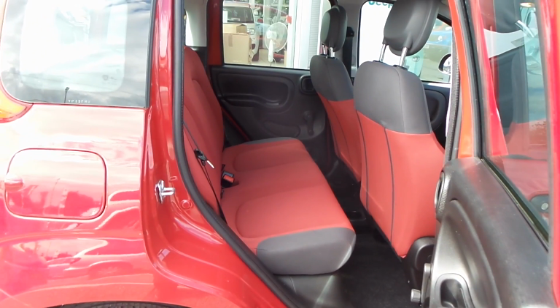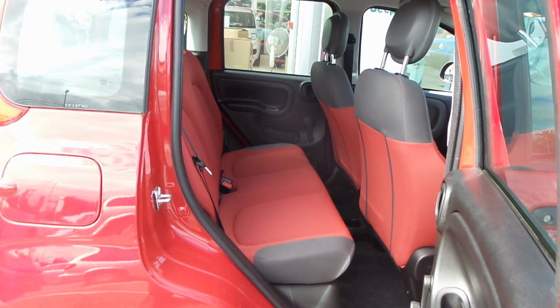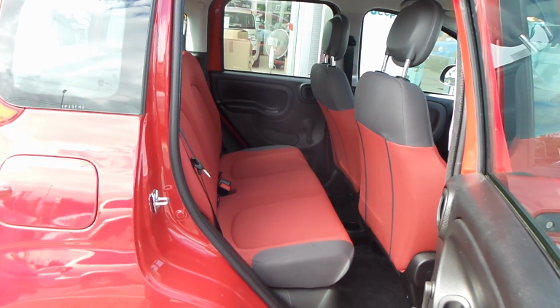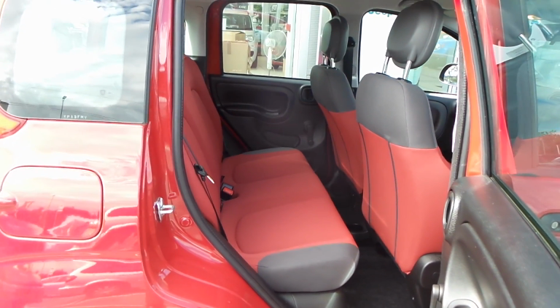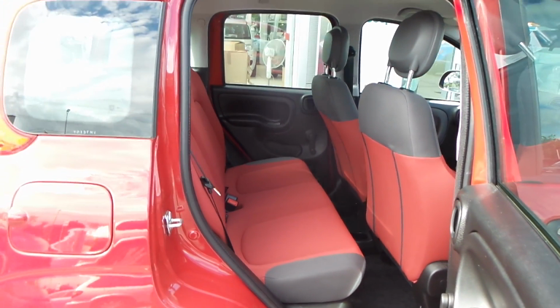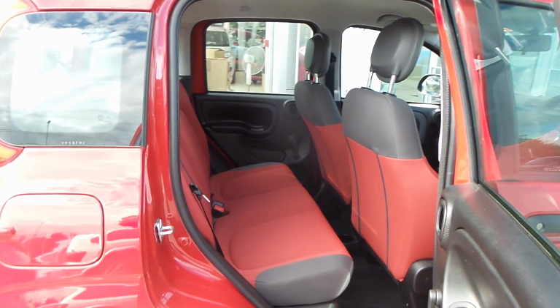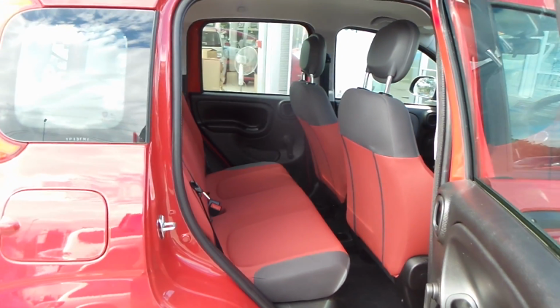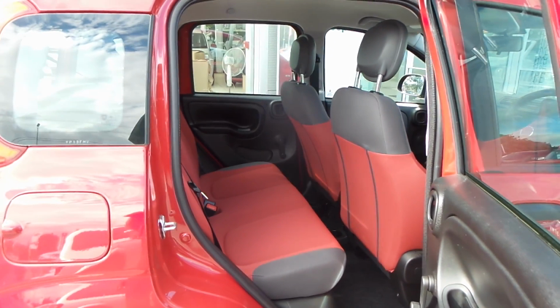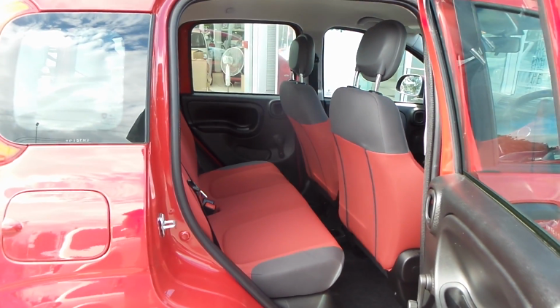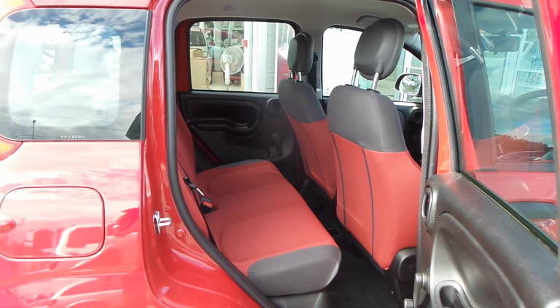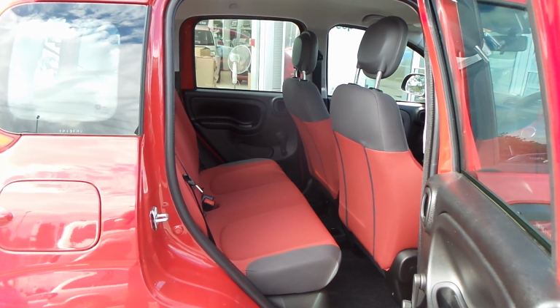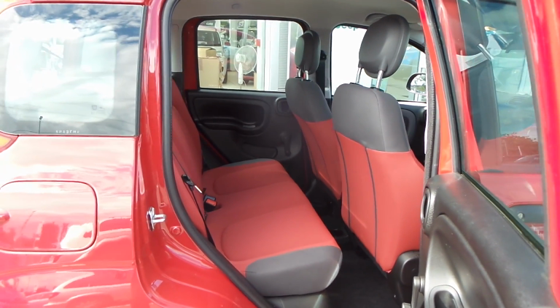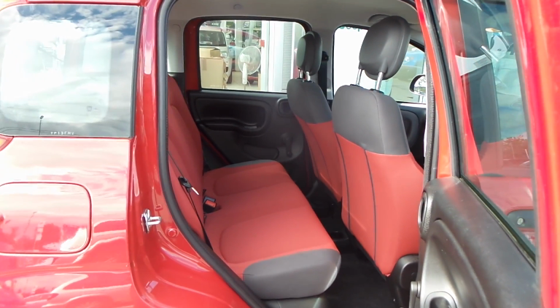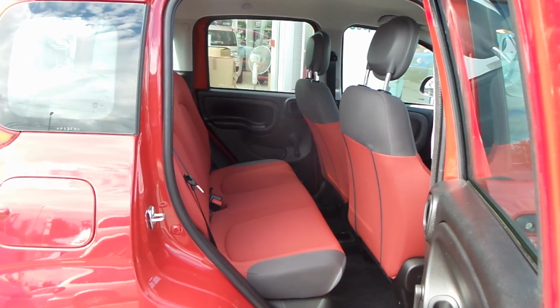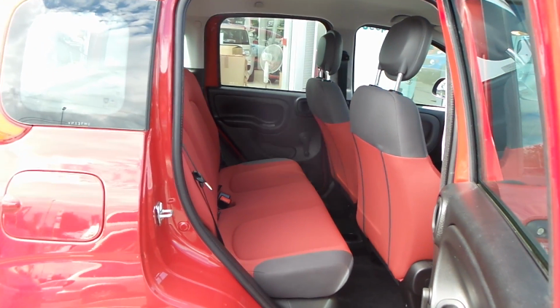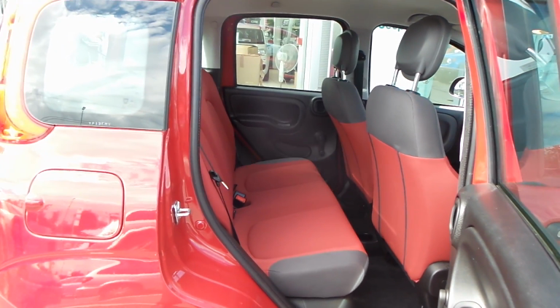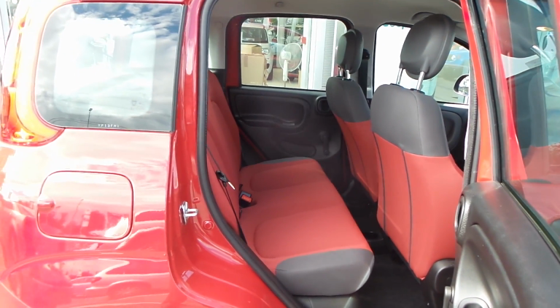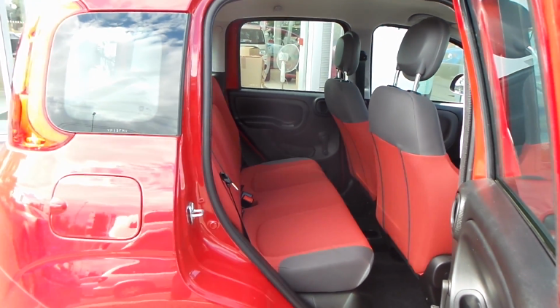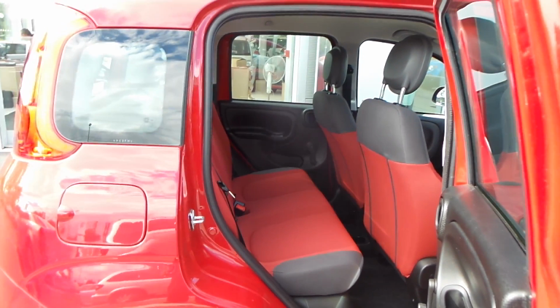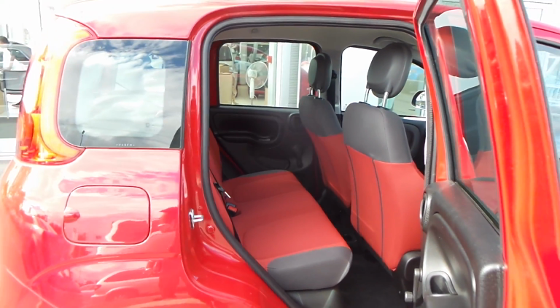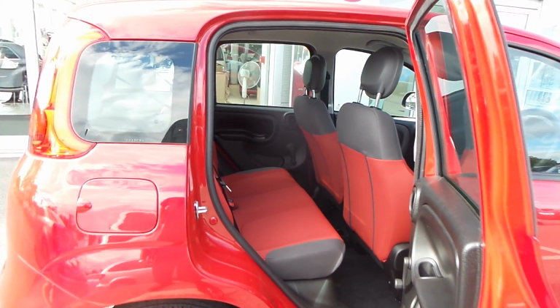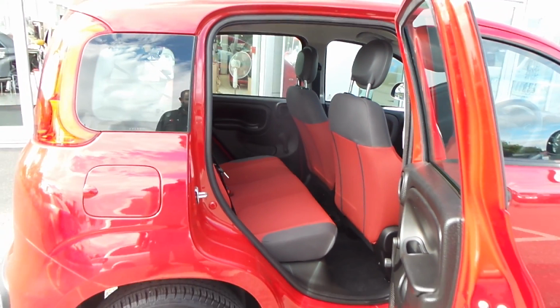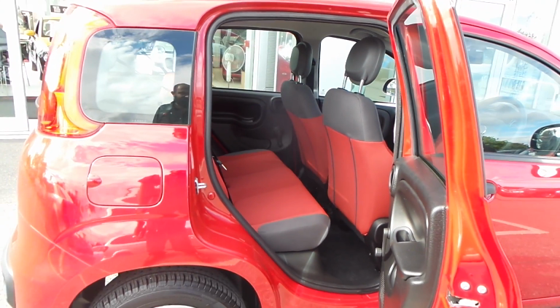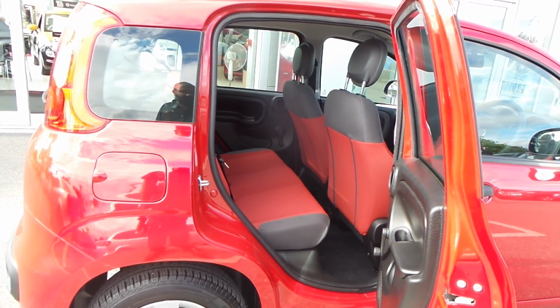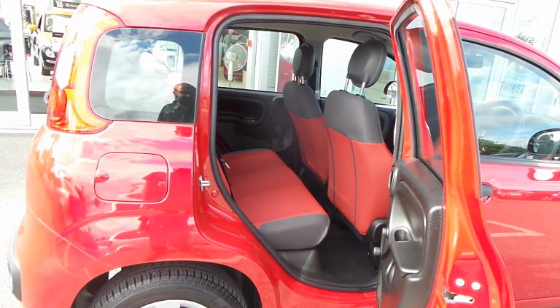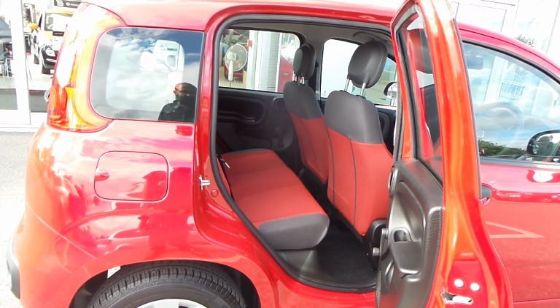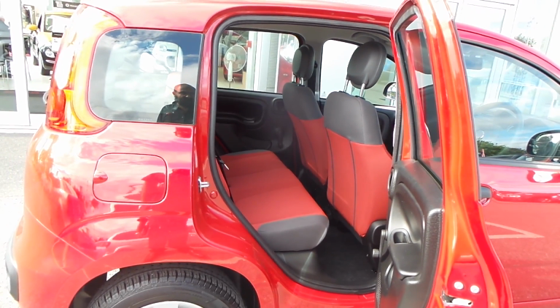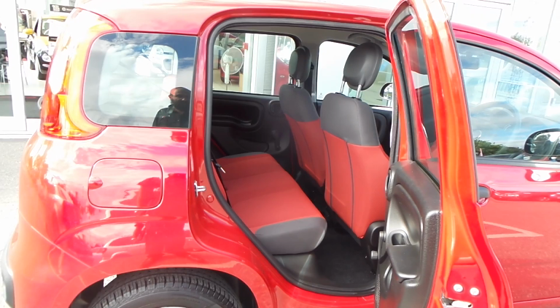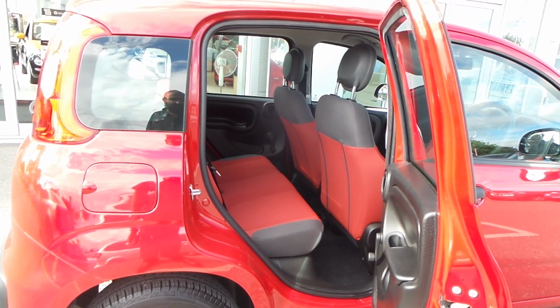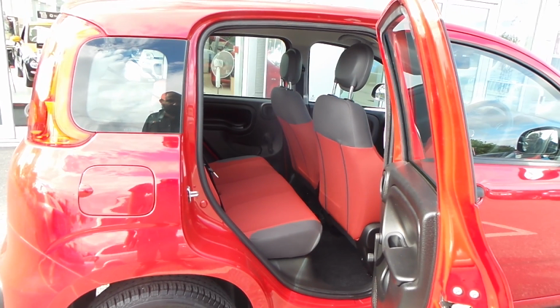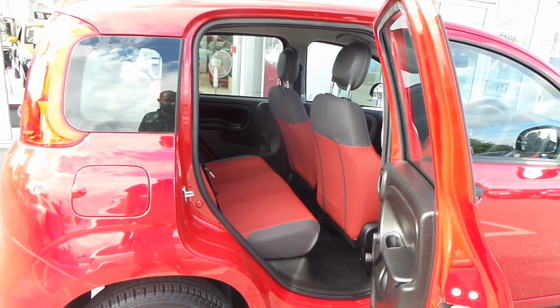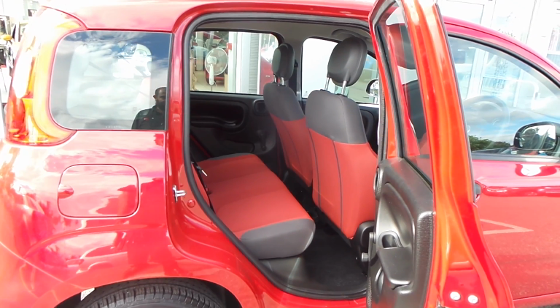As you can see, there's a lot of space in the back, plenty of height — a very easy car to get in and out of.